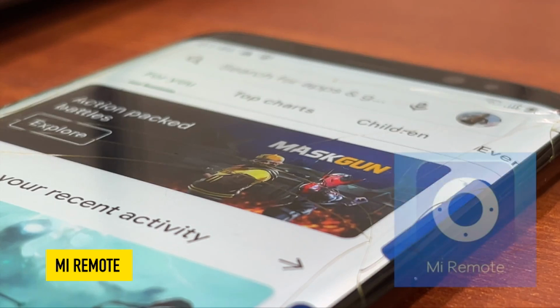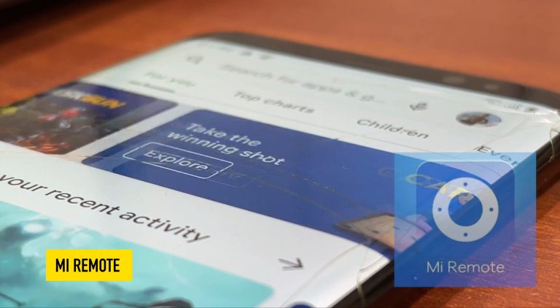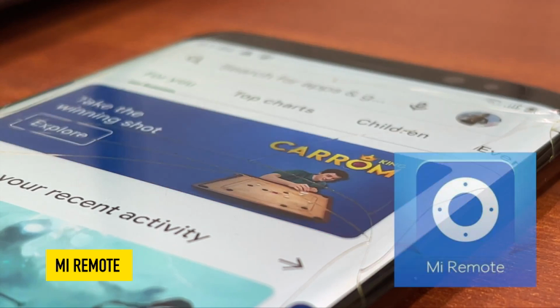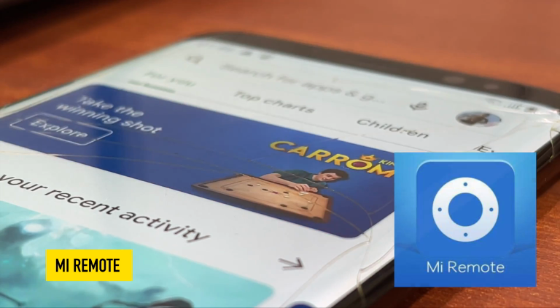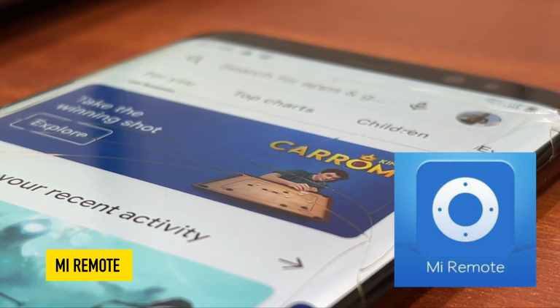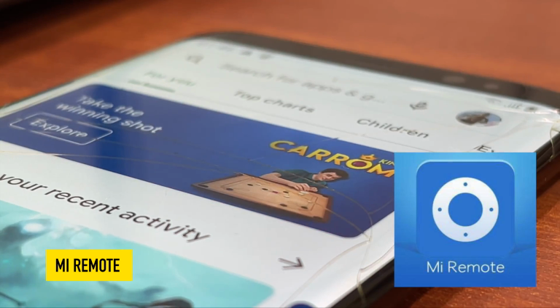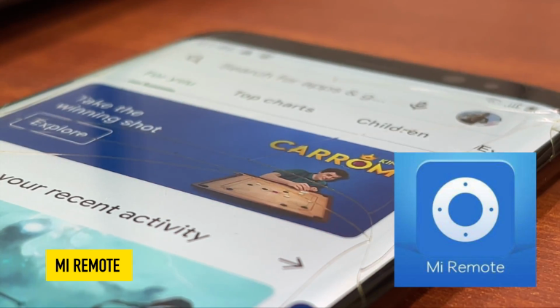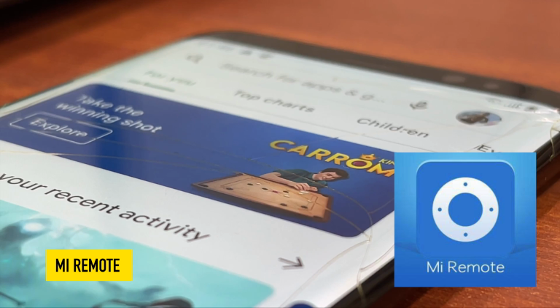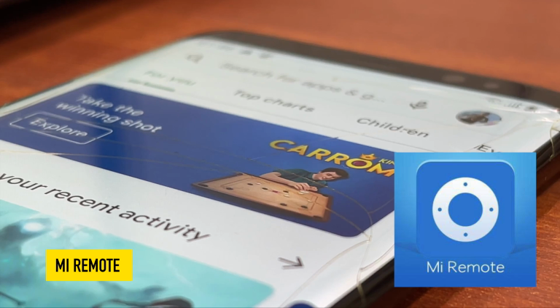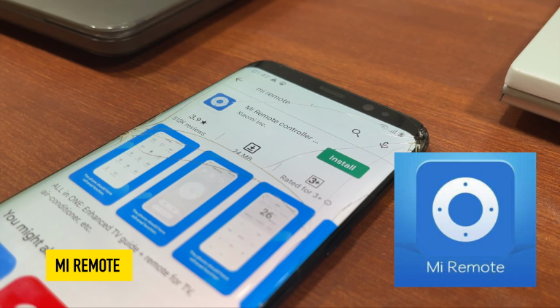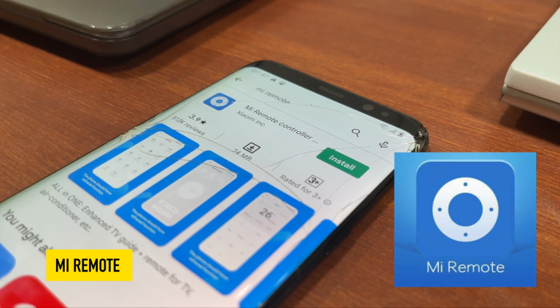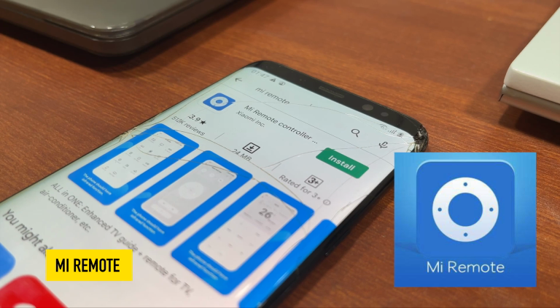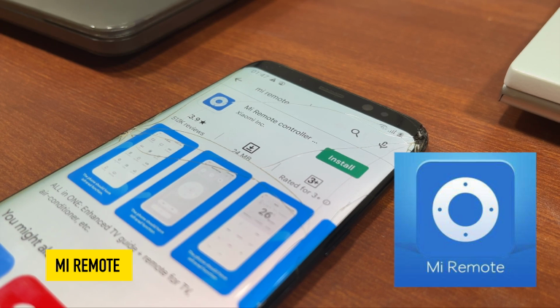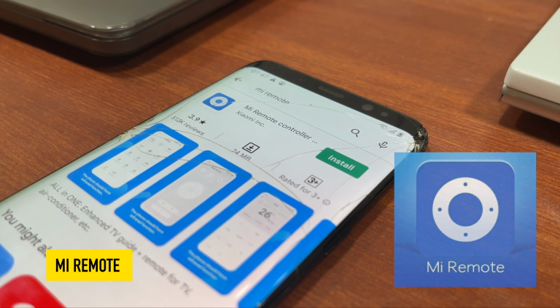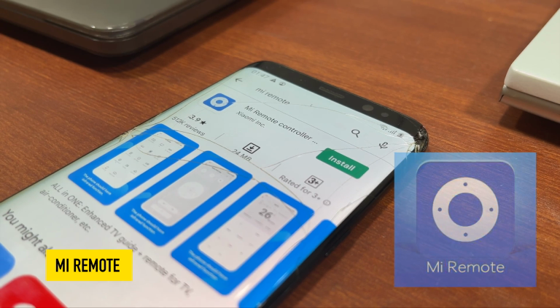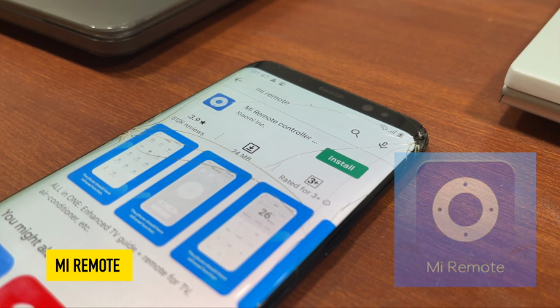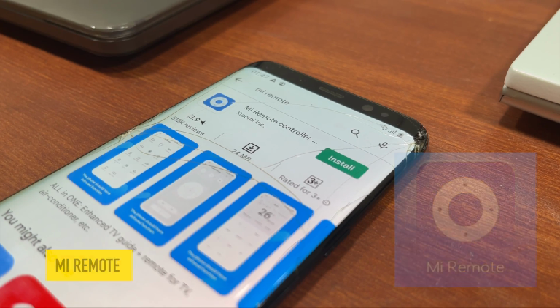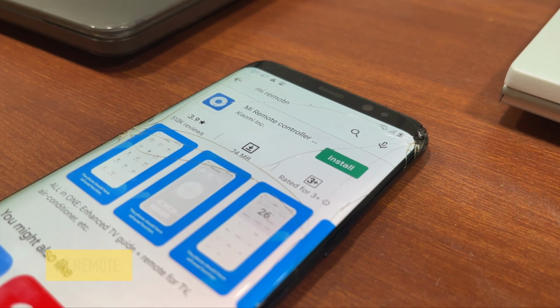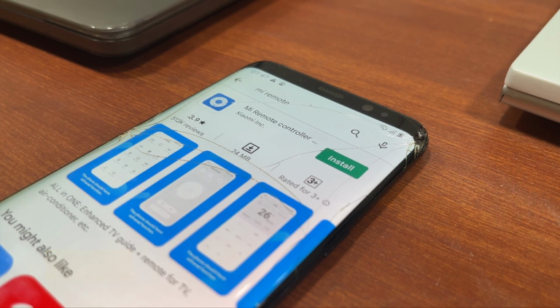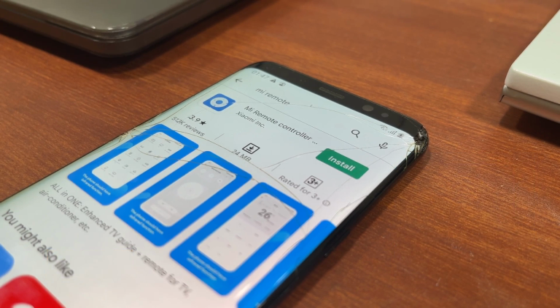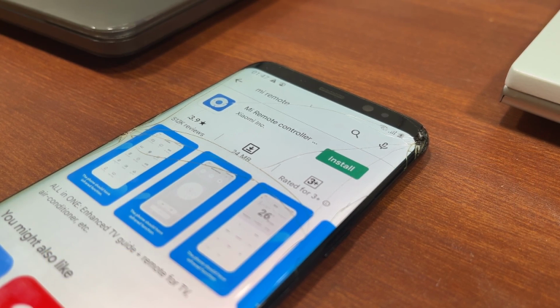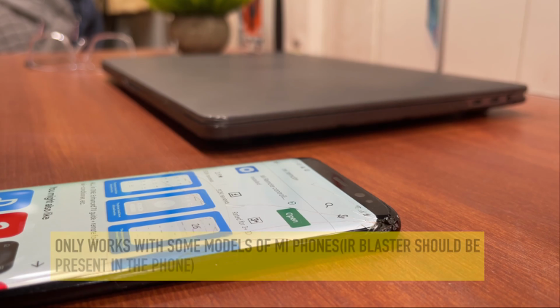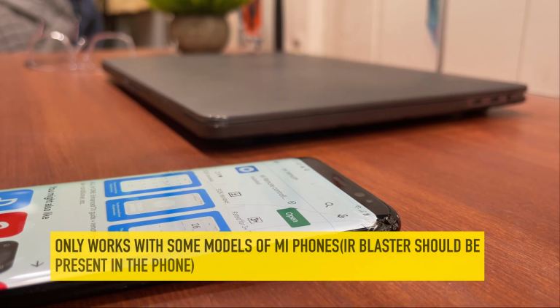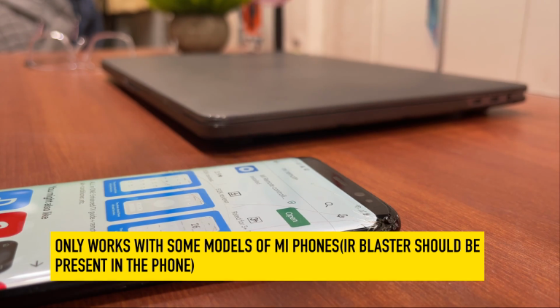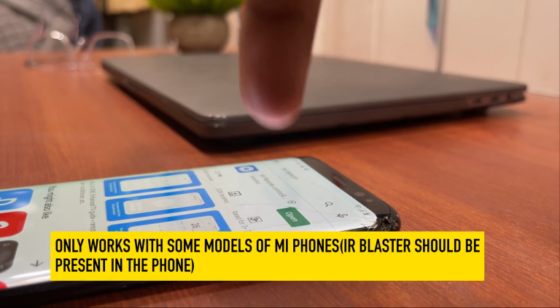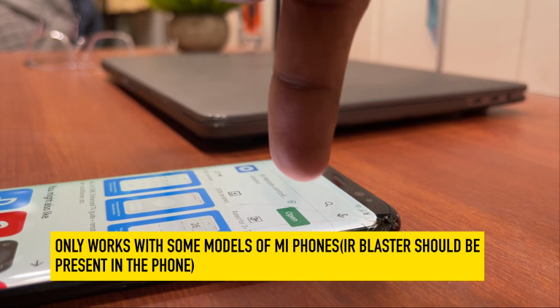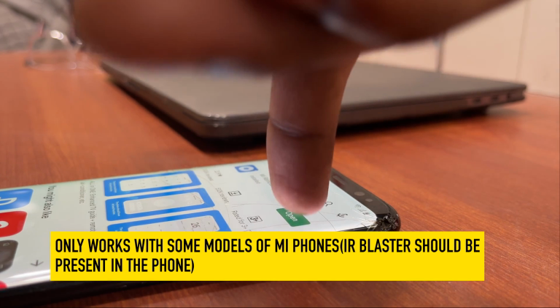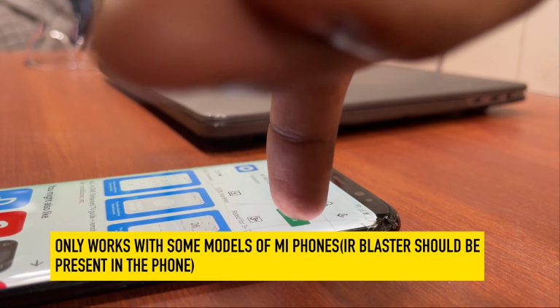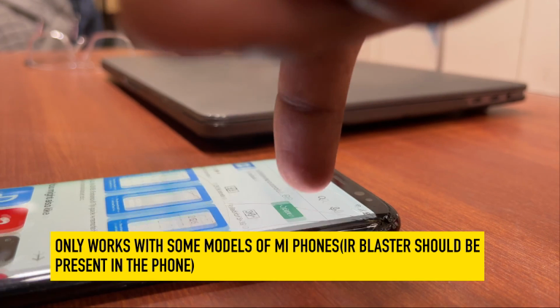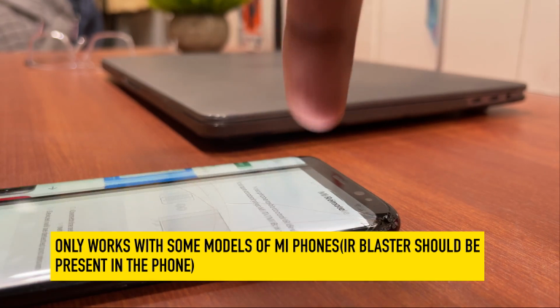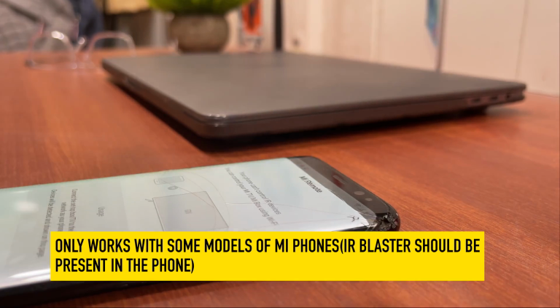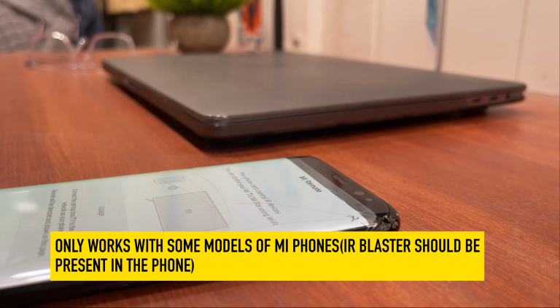The fourth one on the list is especially for Redmi phone users. If your phone is equipped with an IR blaster, then you can use your phone as a universal remote in your home.